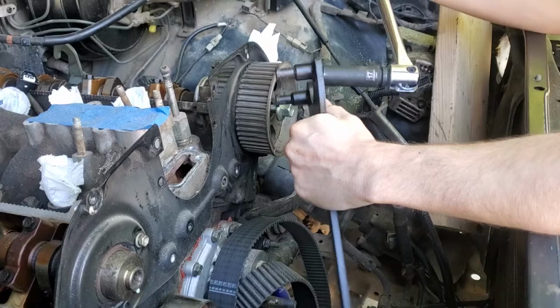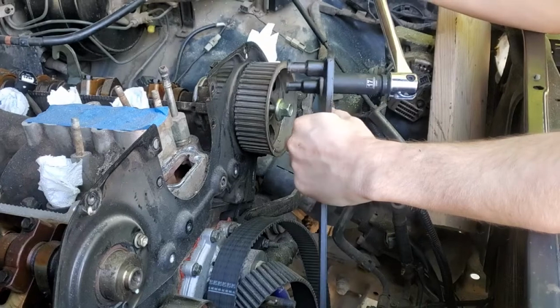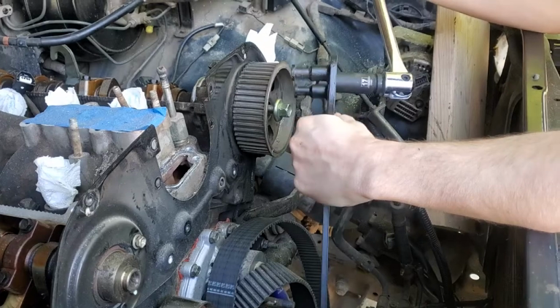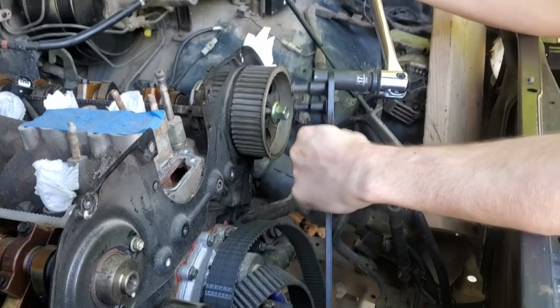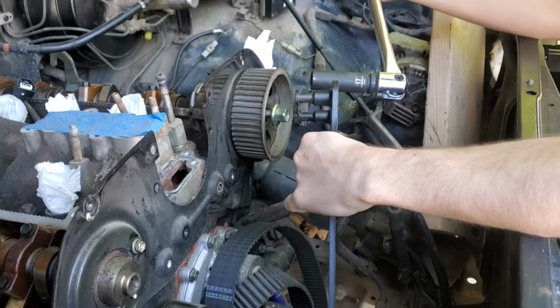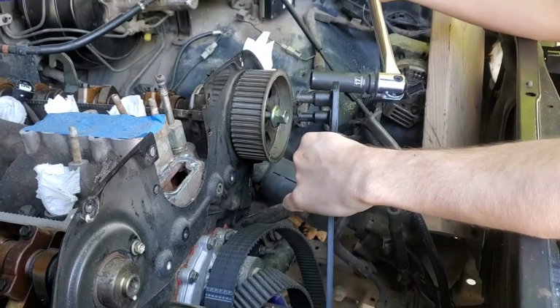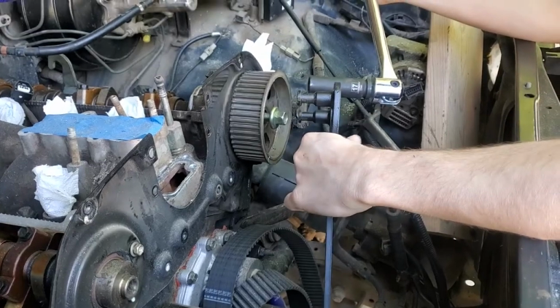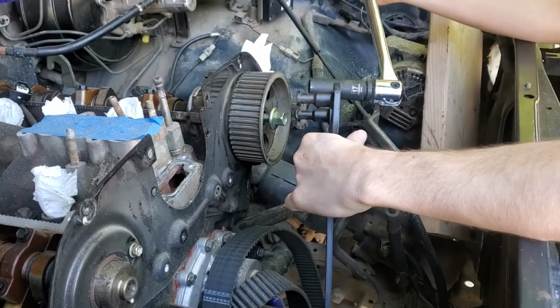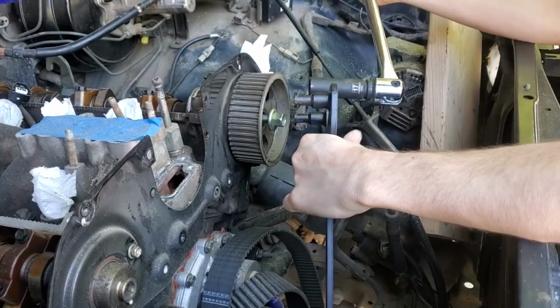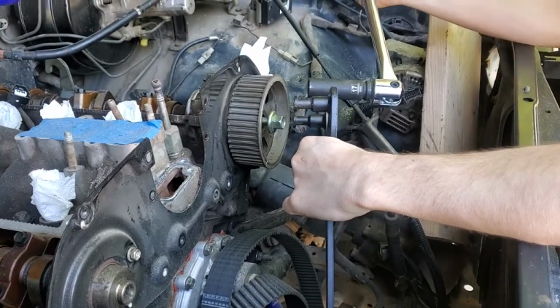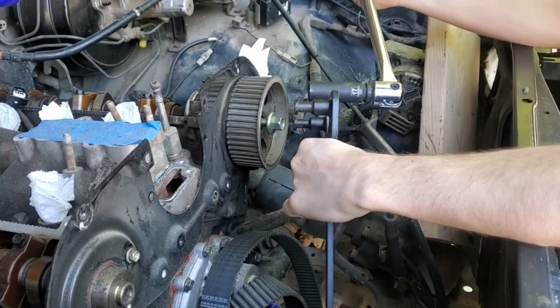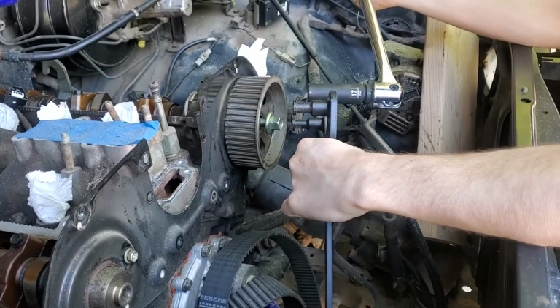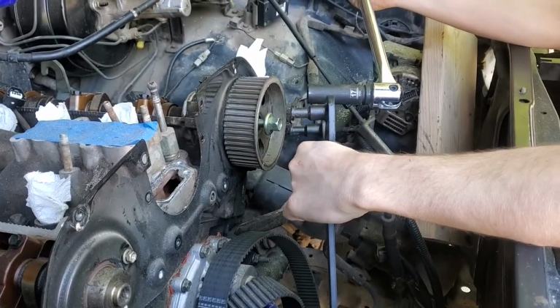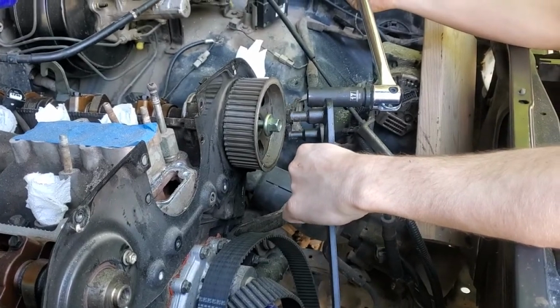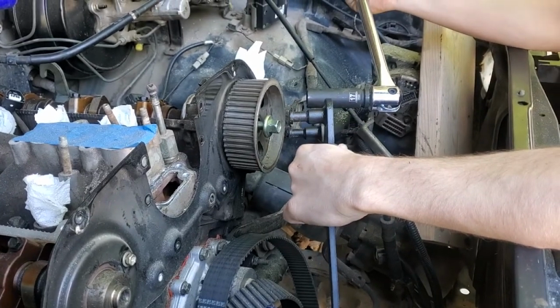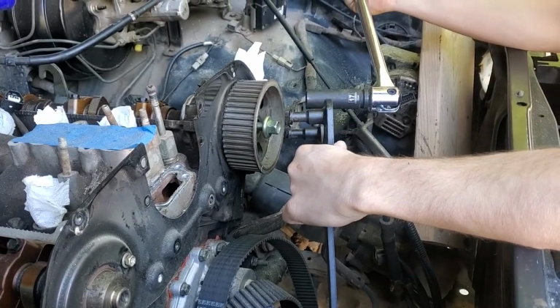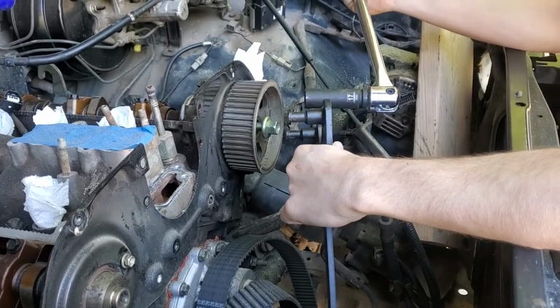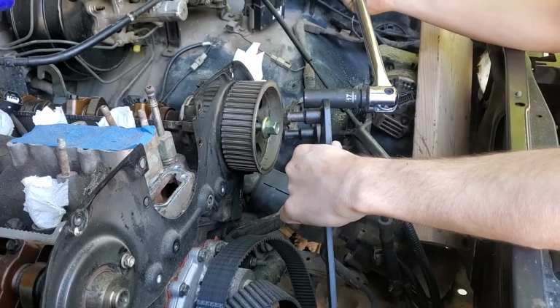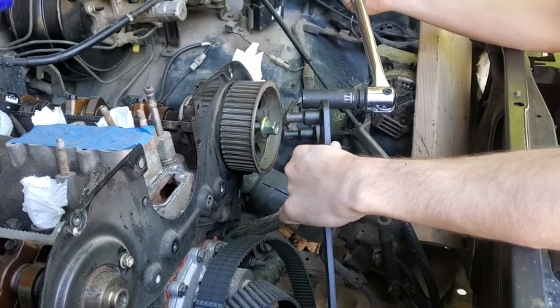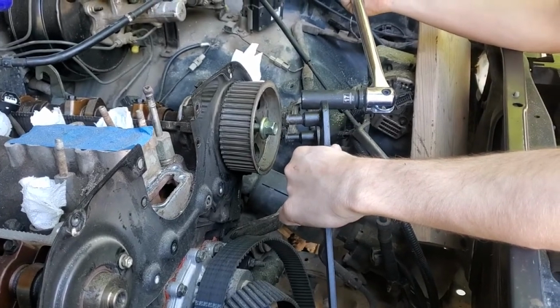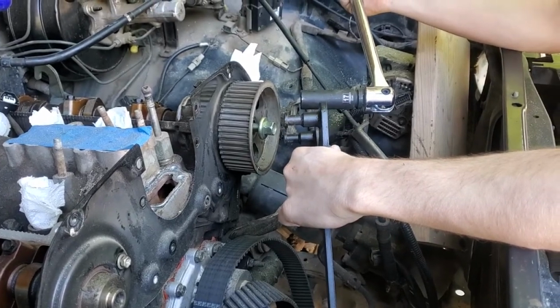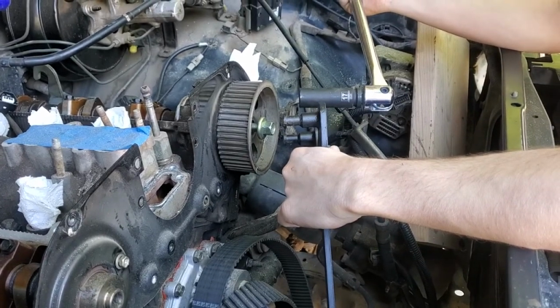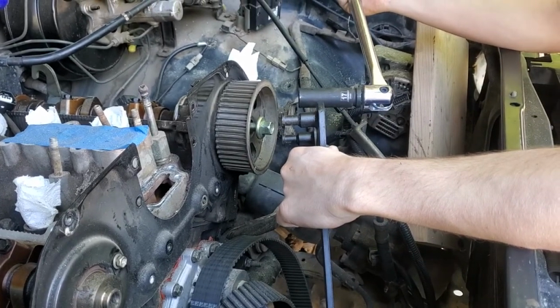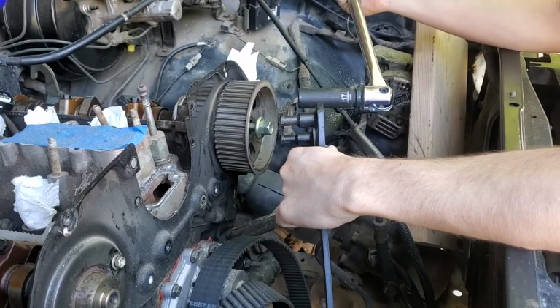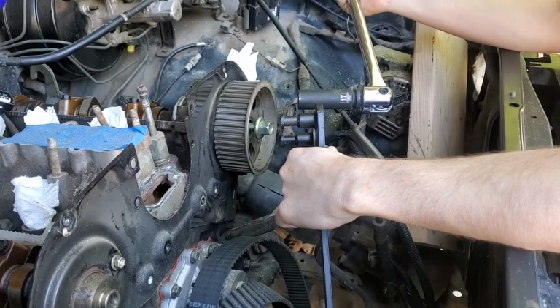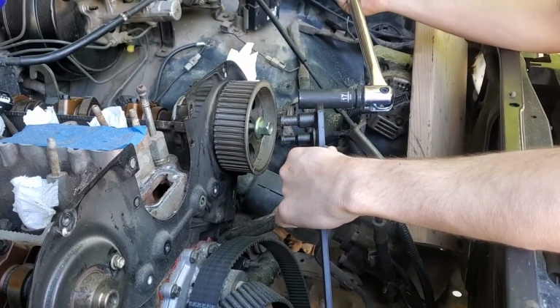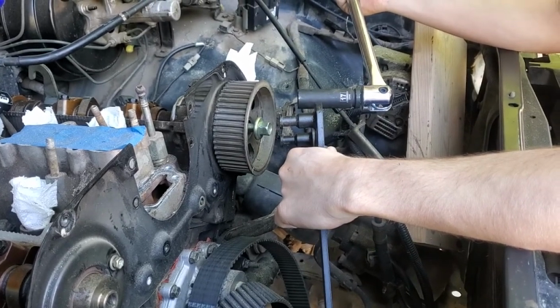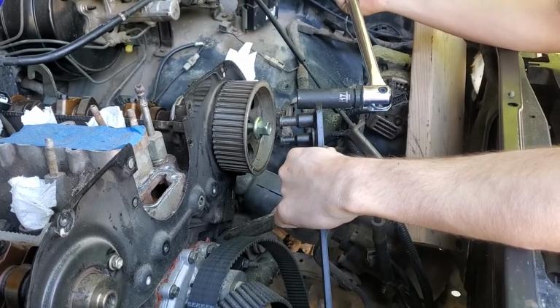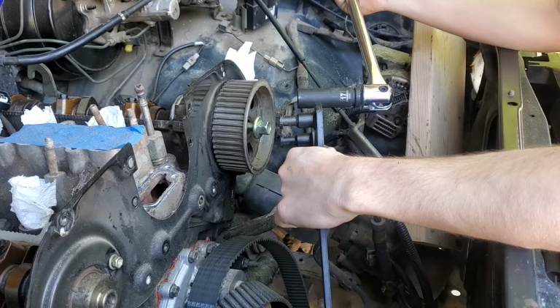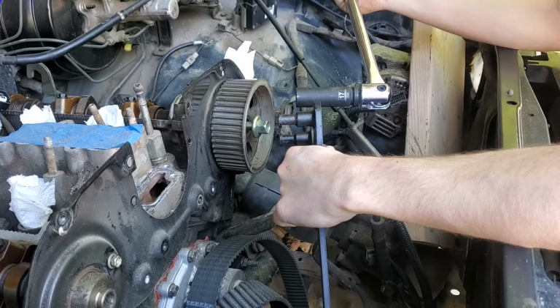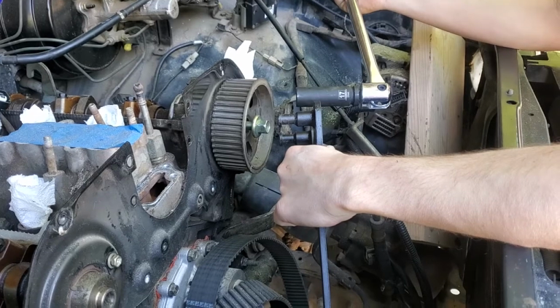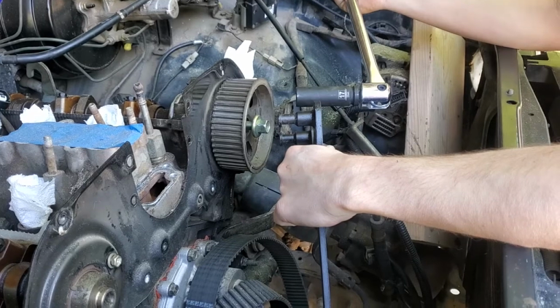Hi, Jmo here, Toyota Pickup Guy. We are taking off the camshafts, sprockets, and camshafts today because we're trying to get down to the valves.